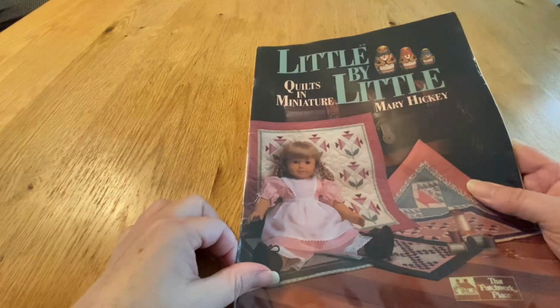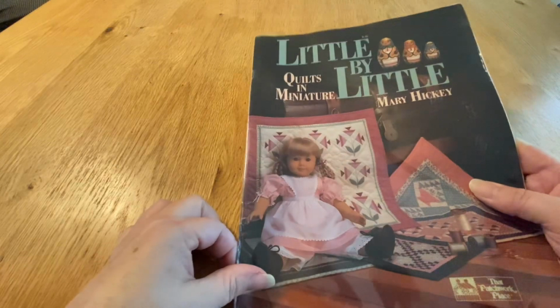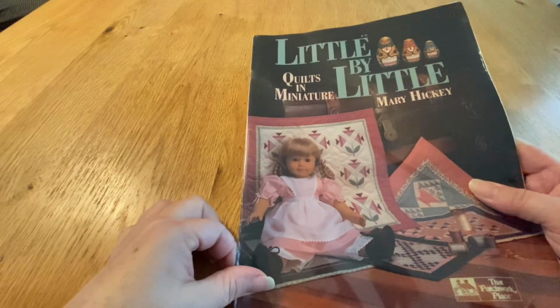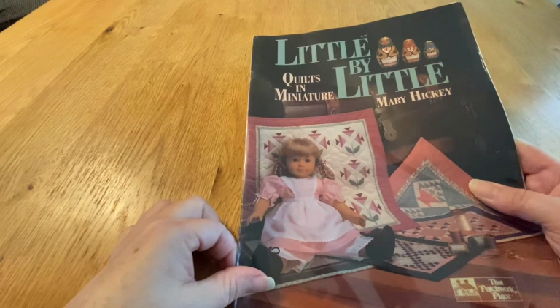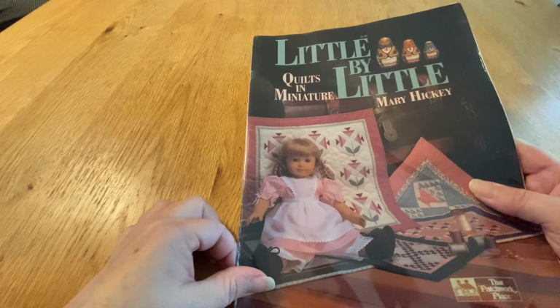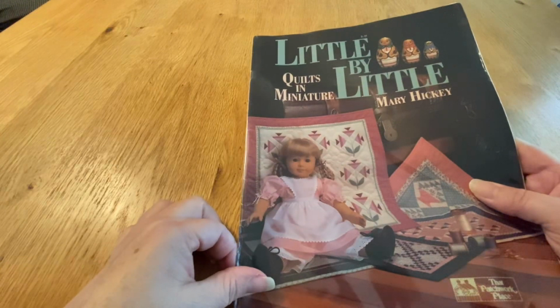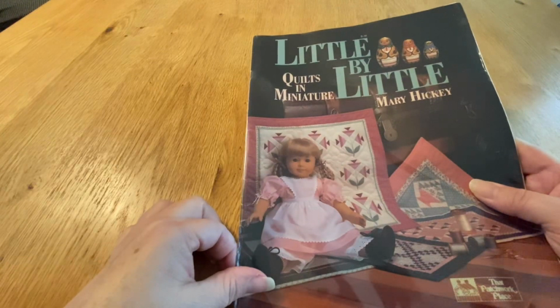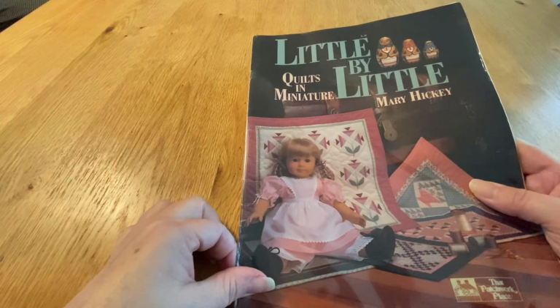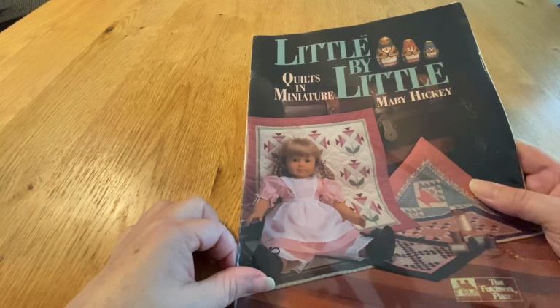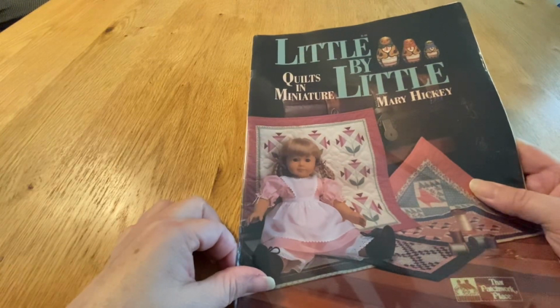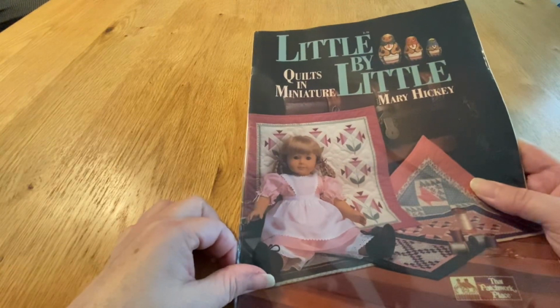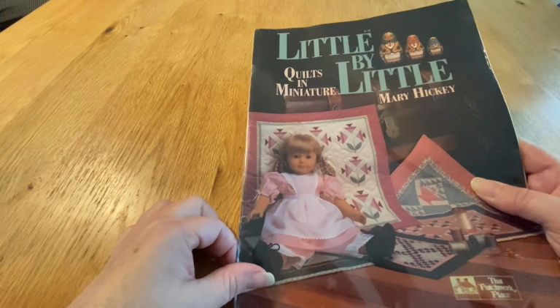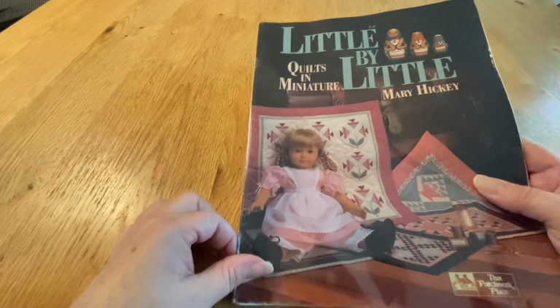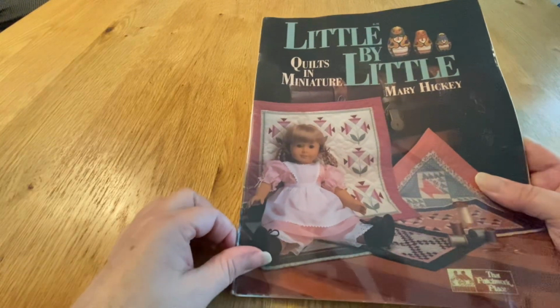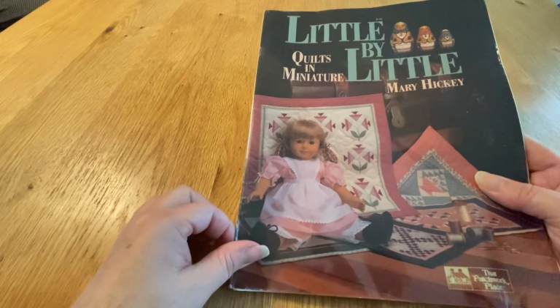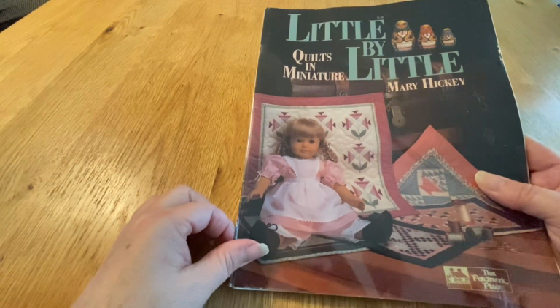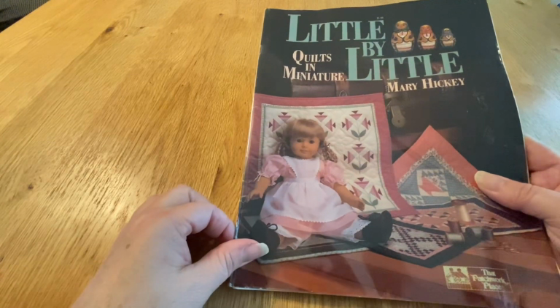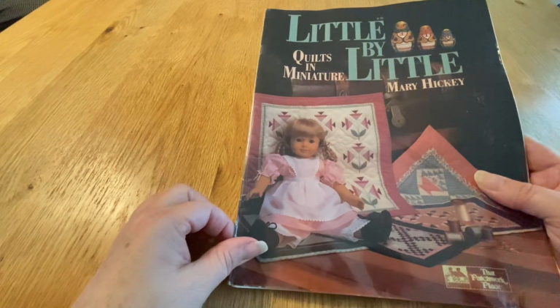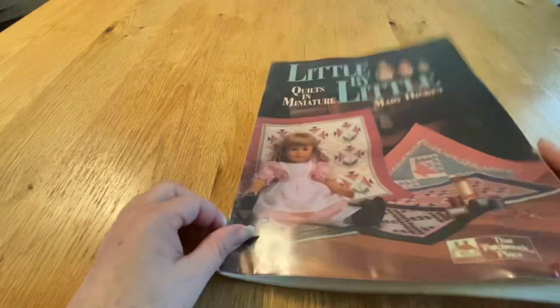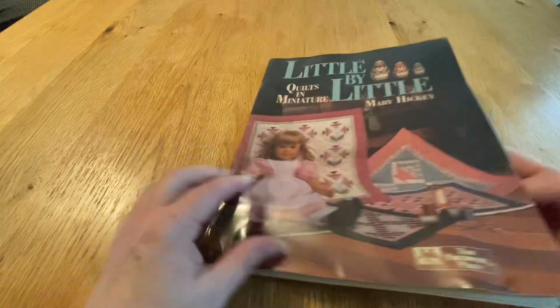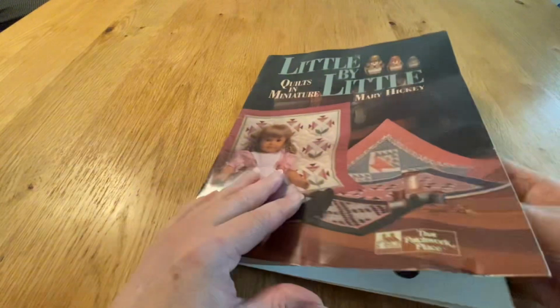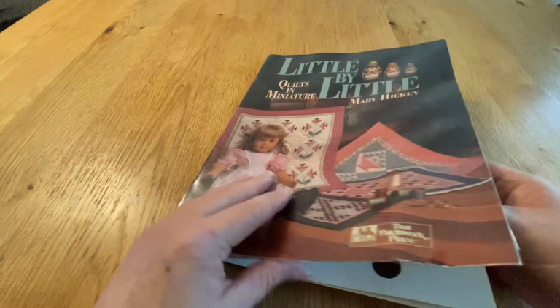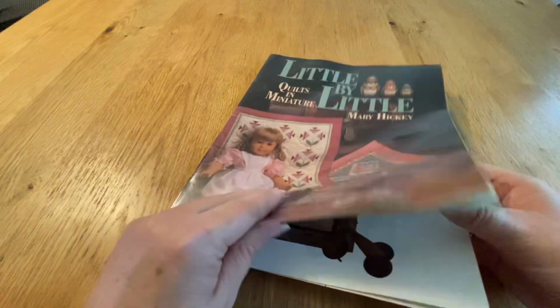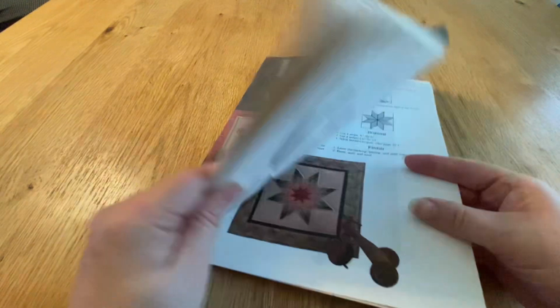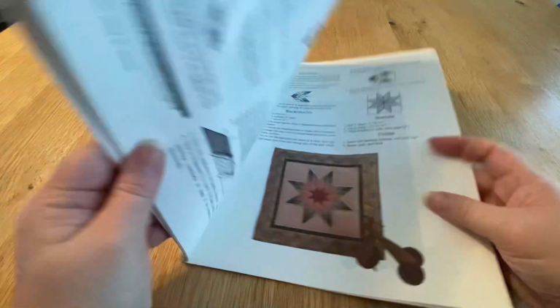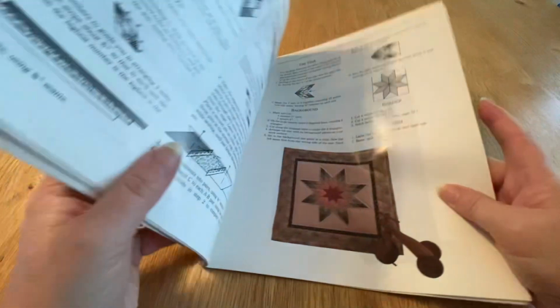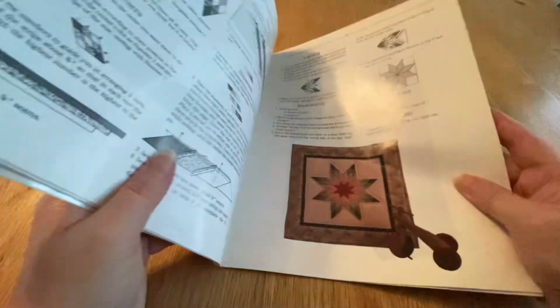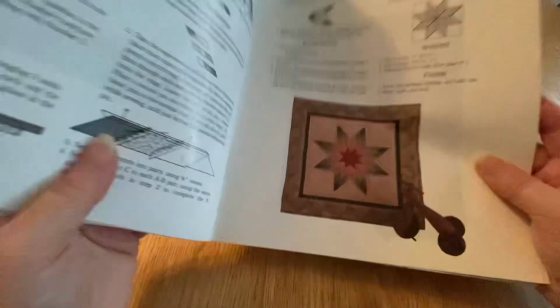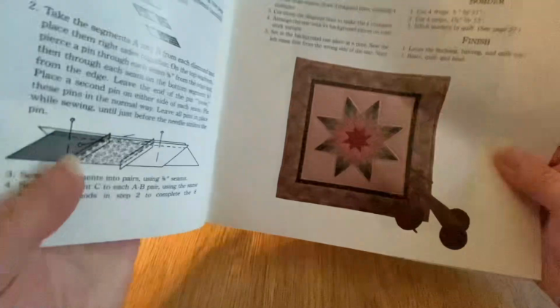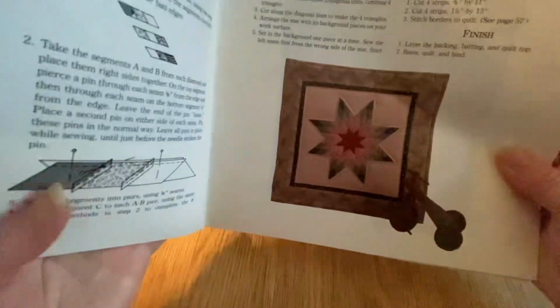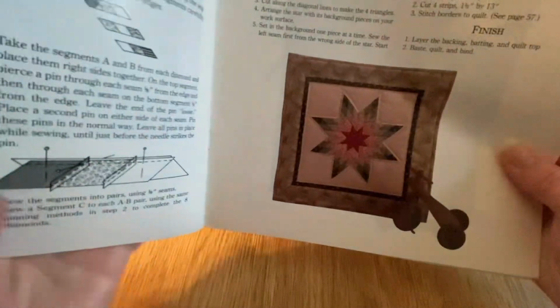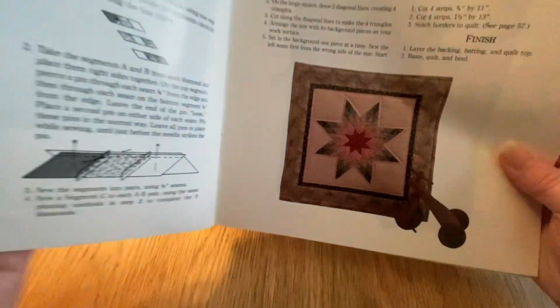Hello and welcome. Today we're doing a quilt from Little by Little by Mary Hickey.